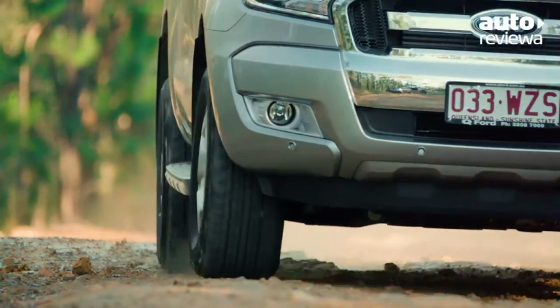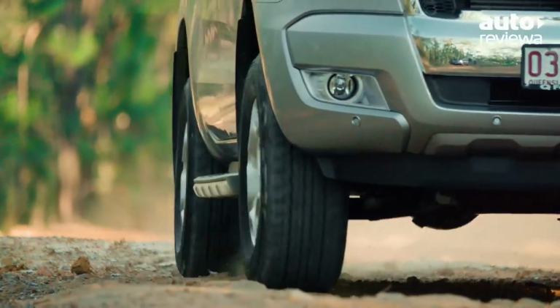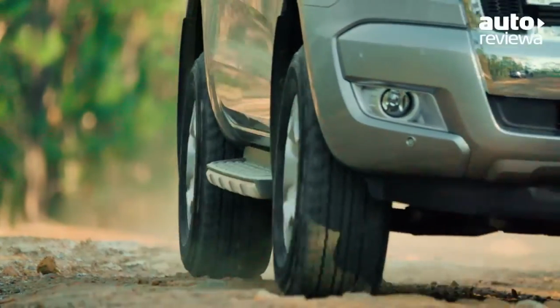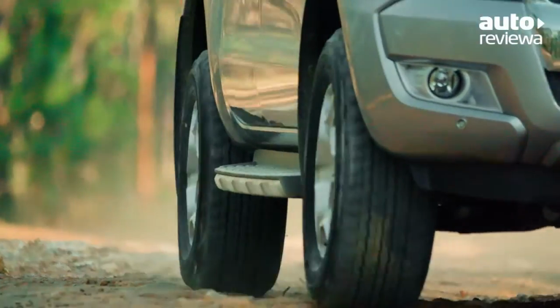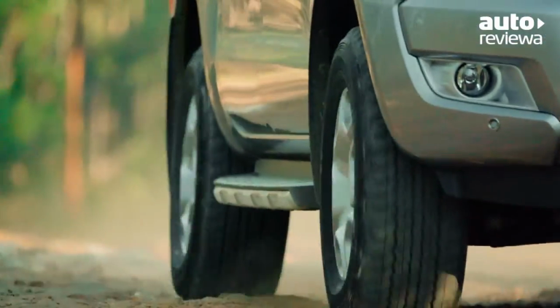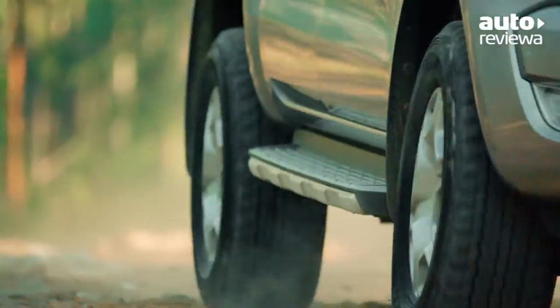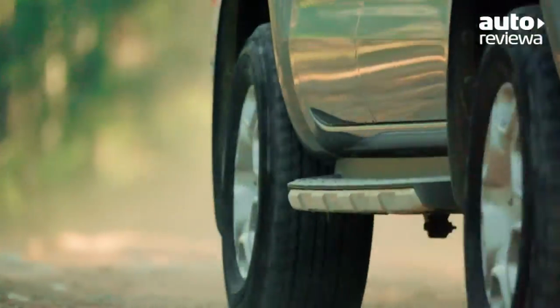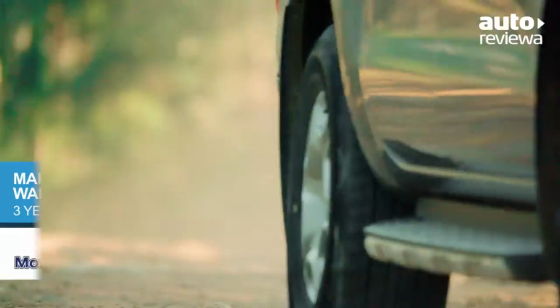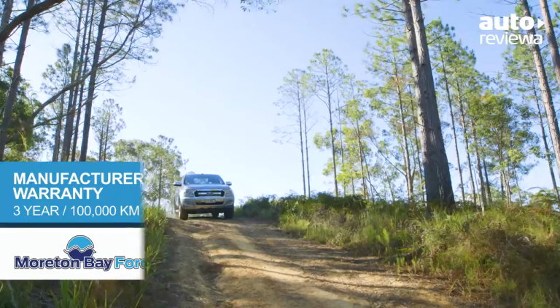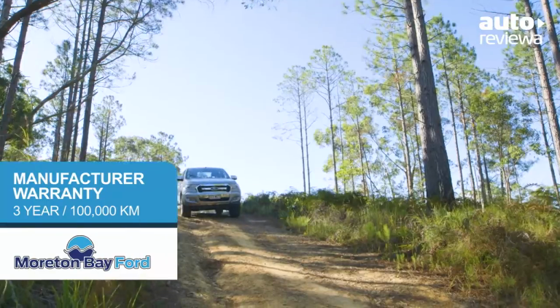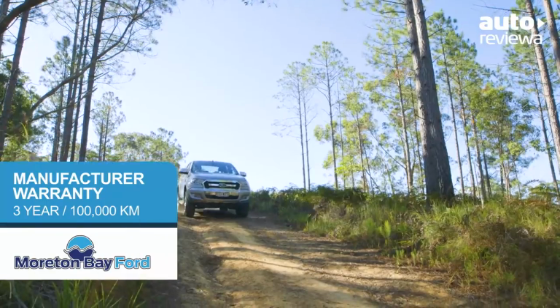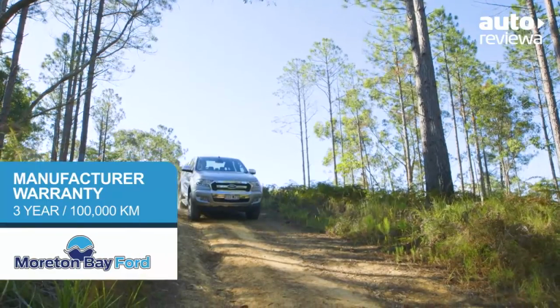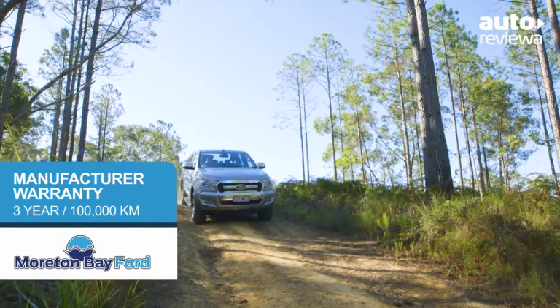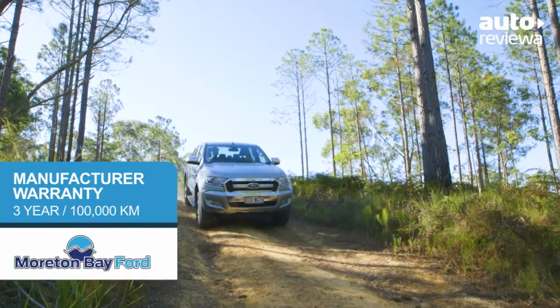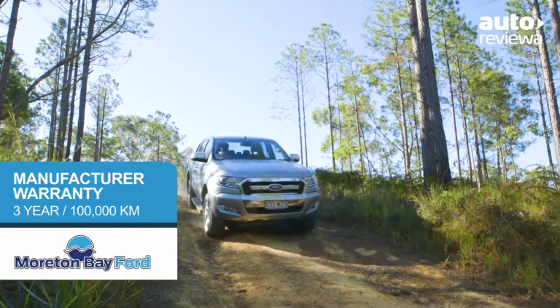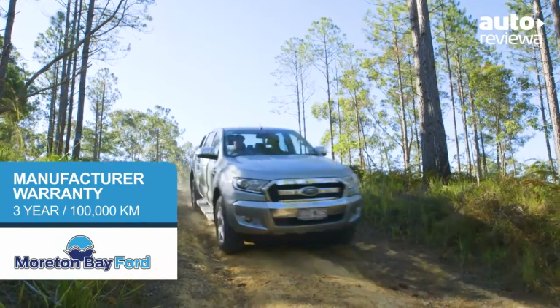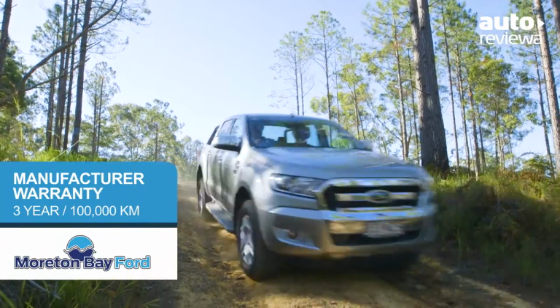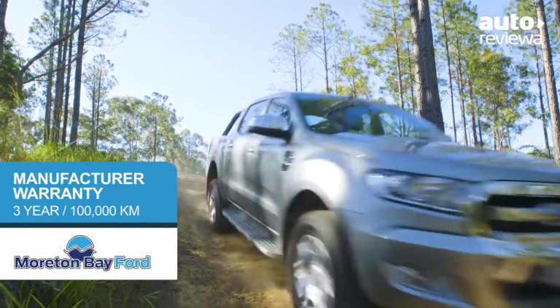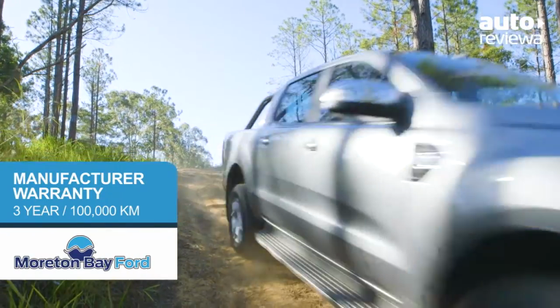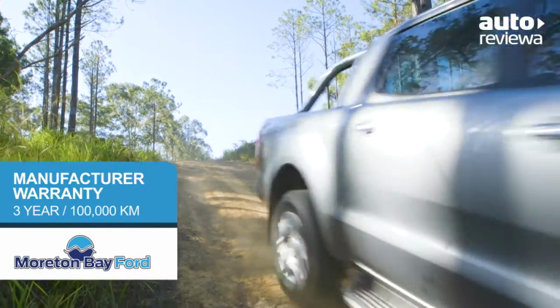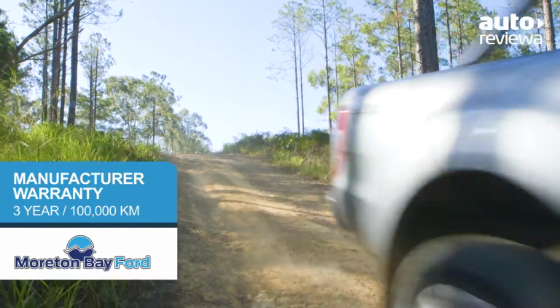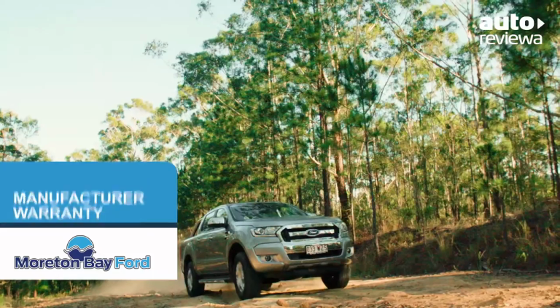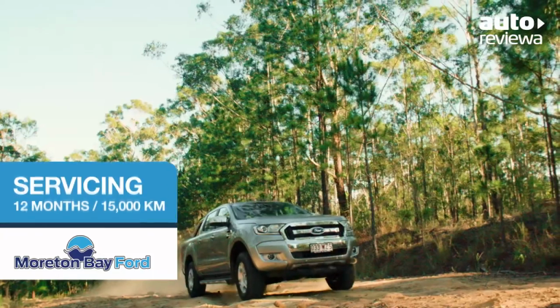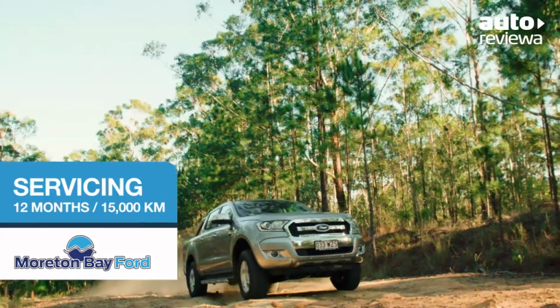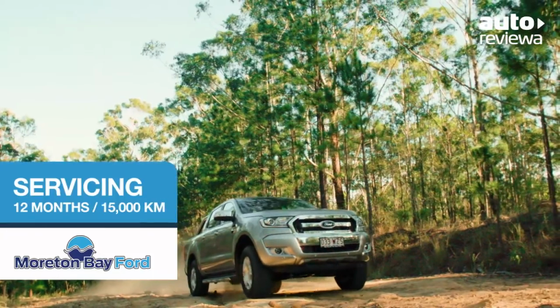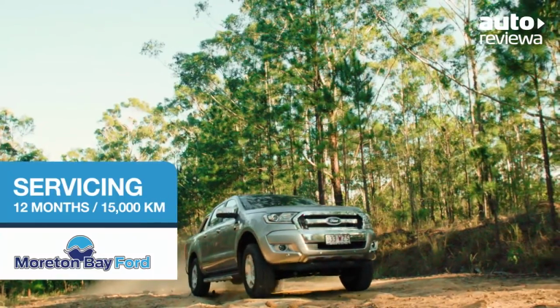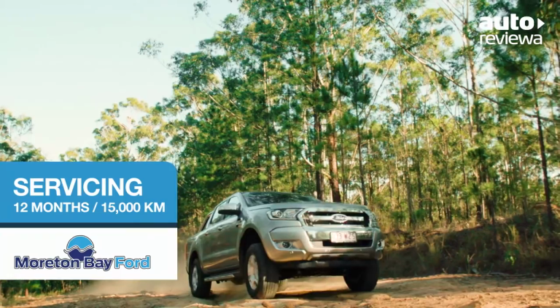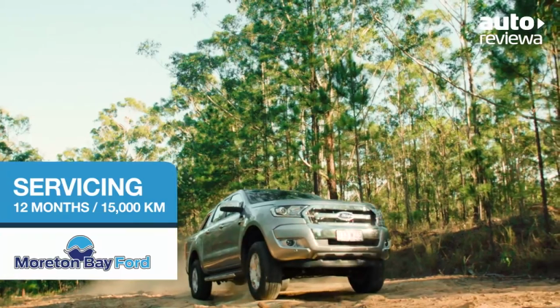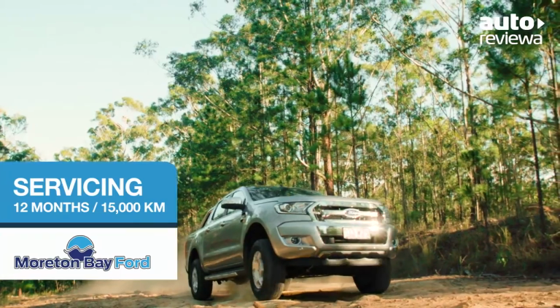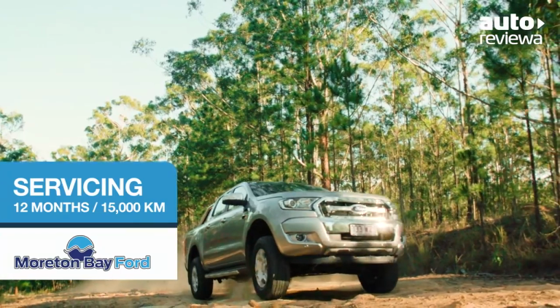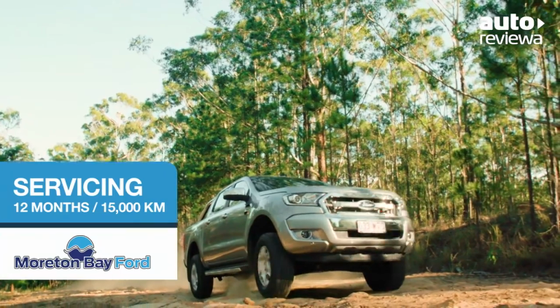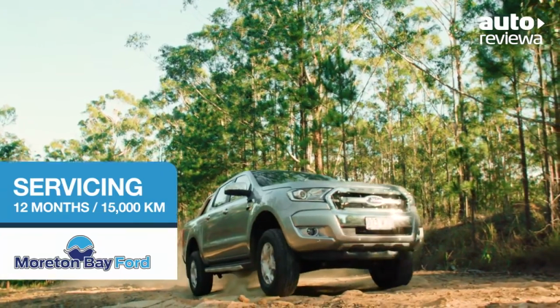The full Ranger line-up comes with a 3-year, 100,000-kilometre warranty with servicing every 12 months or 15,000 kilometres.